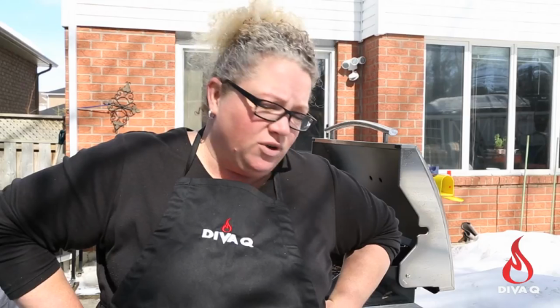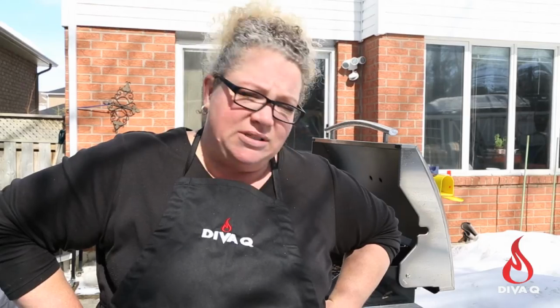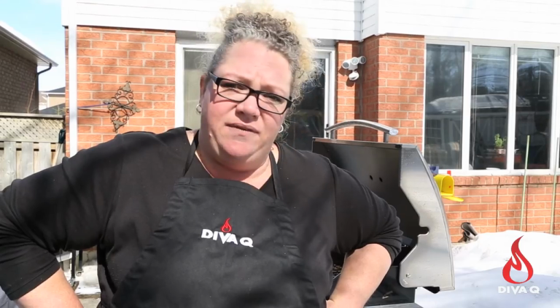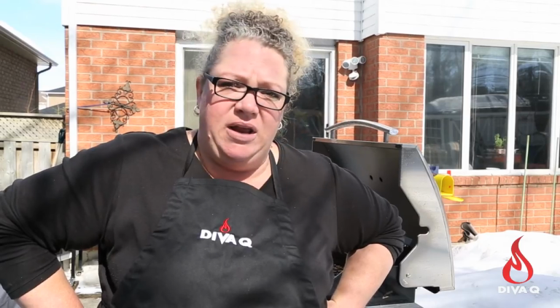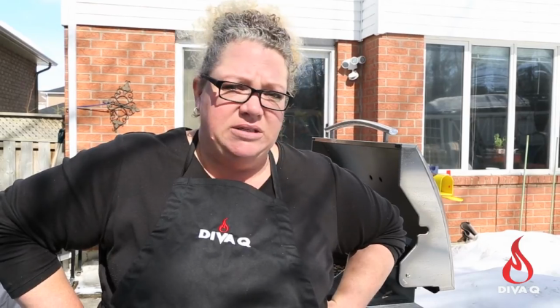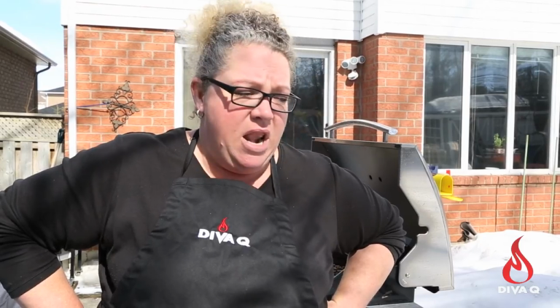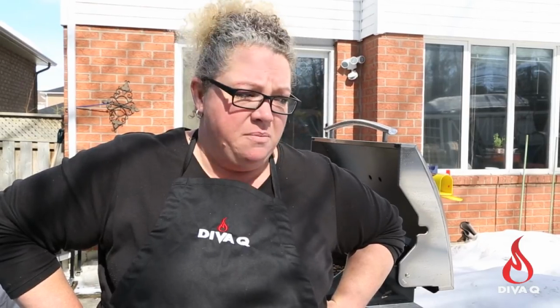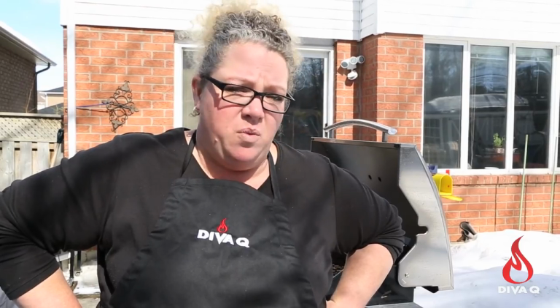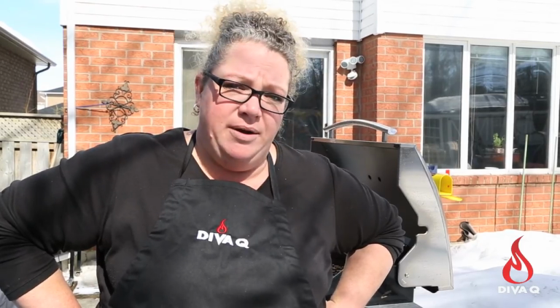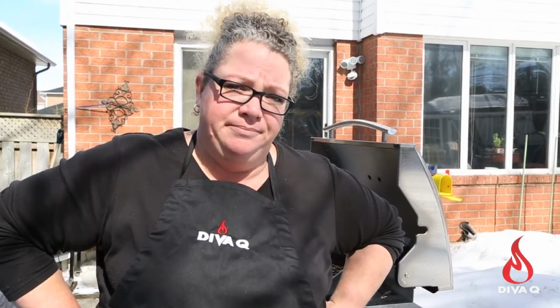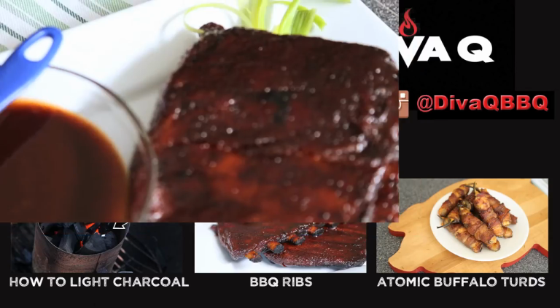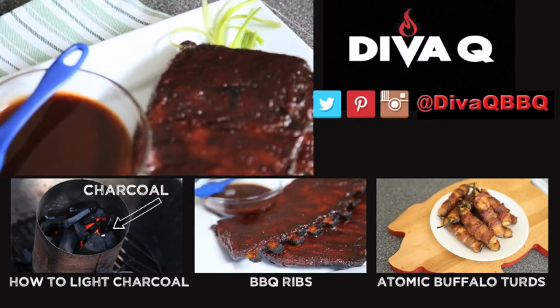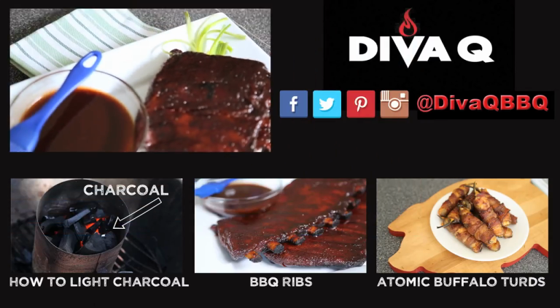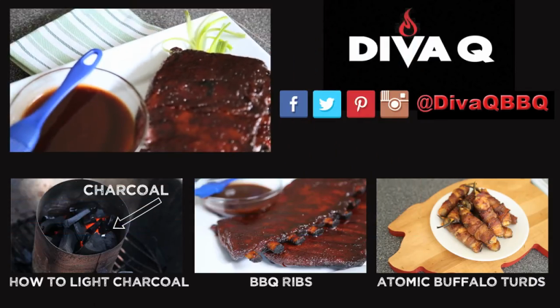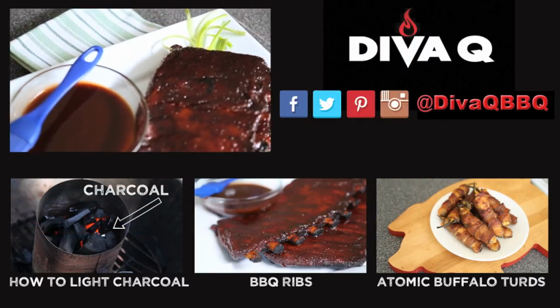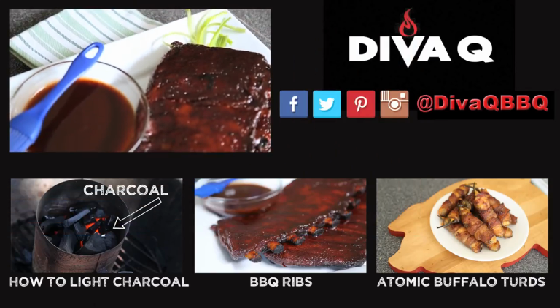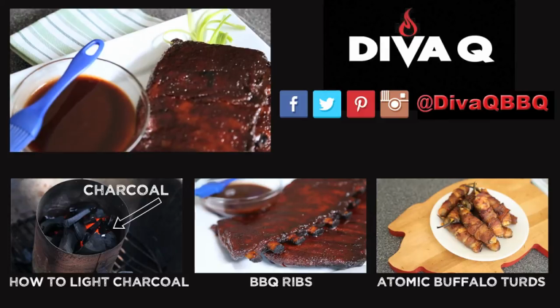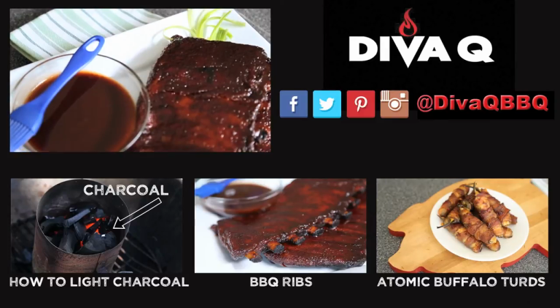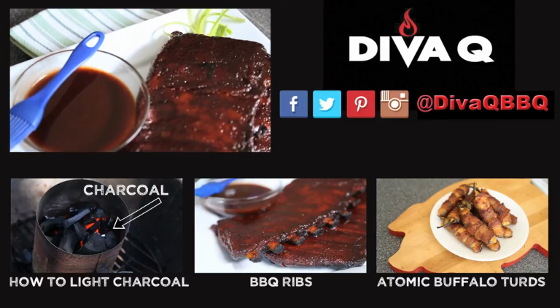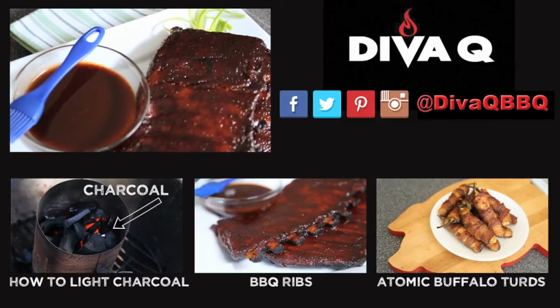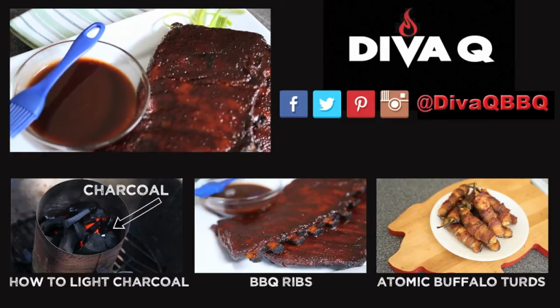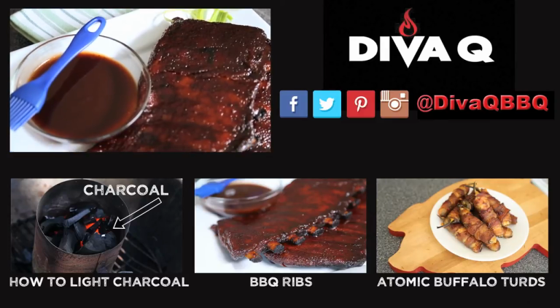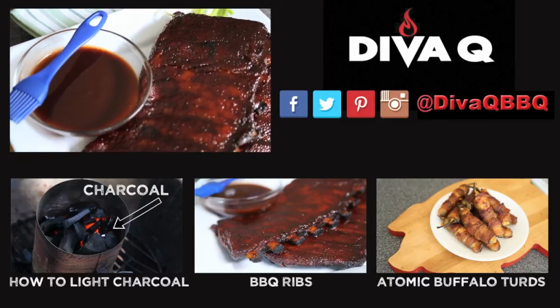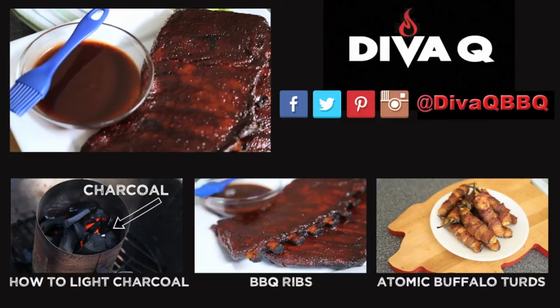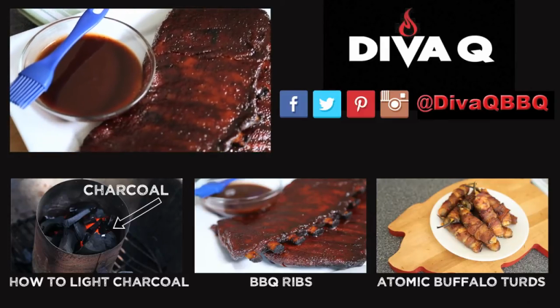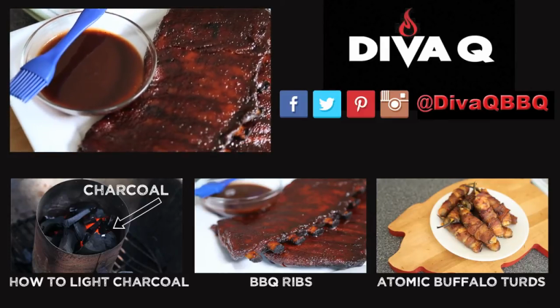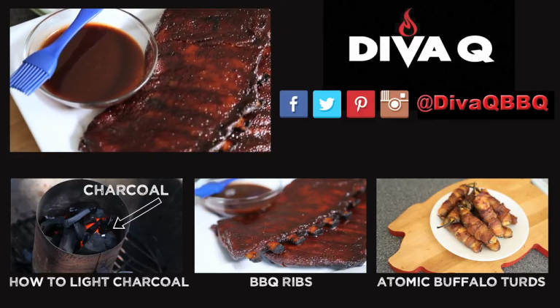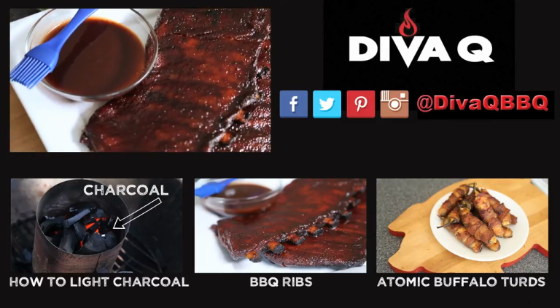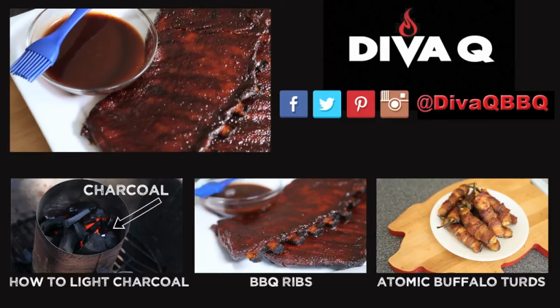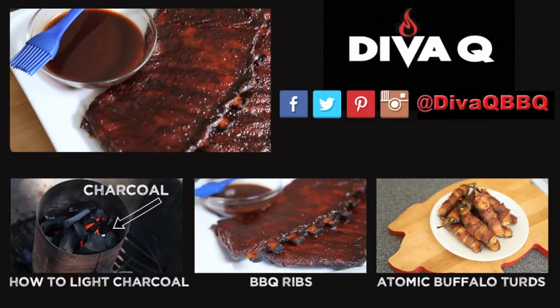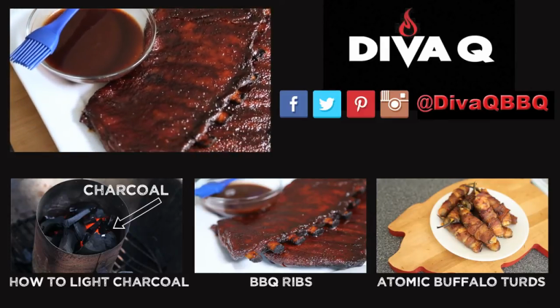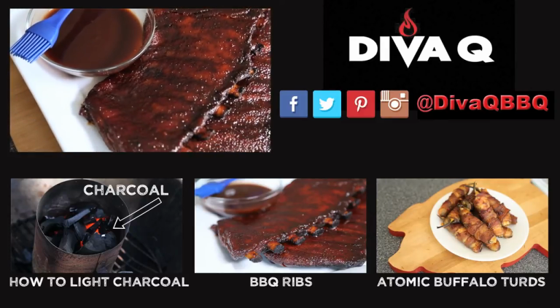Grill safety is number one. Subscribe to this channel for all that great barbecue goodness.